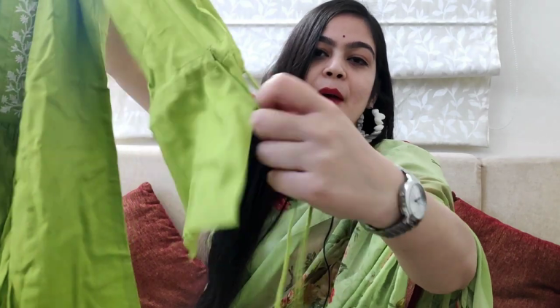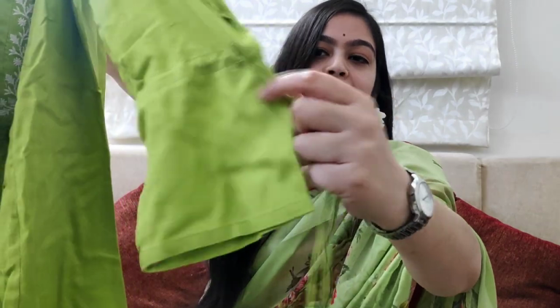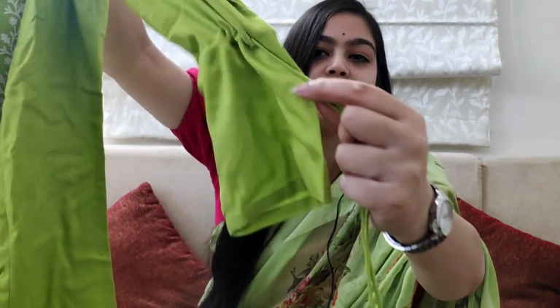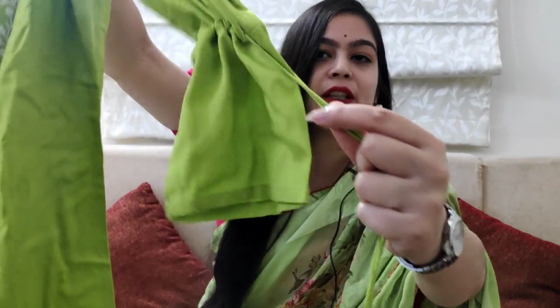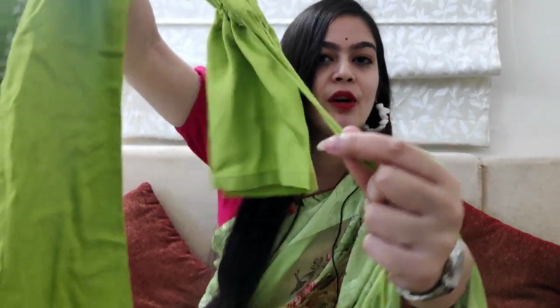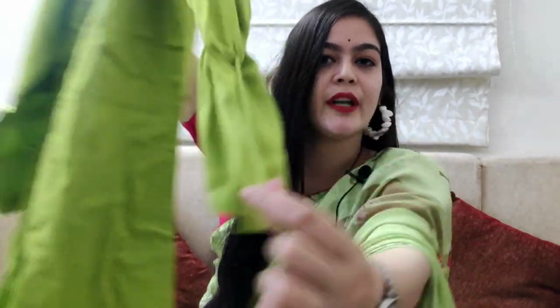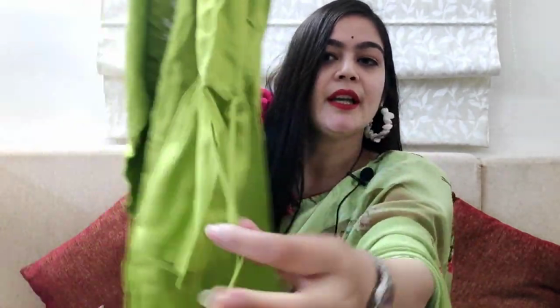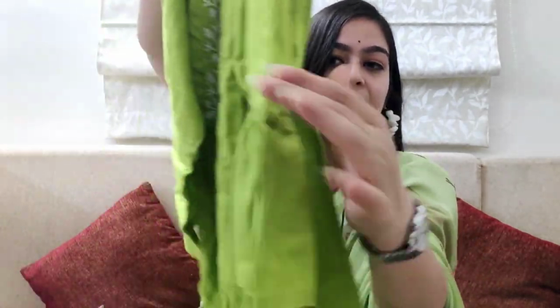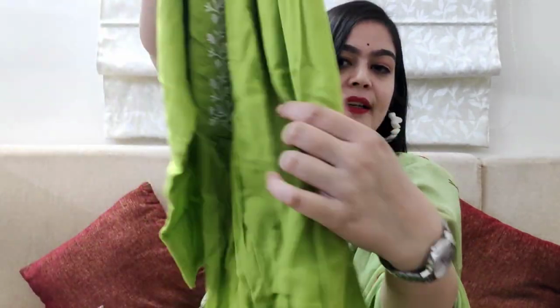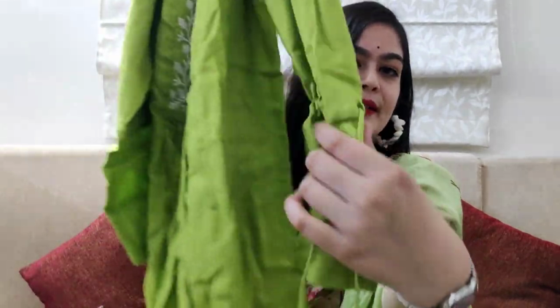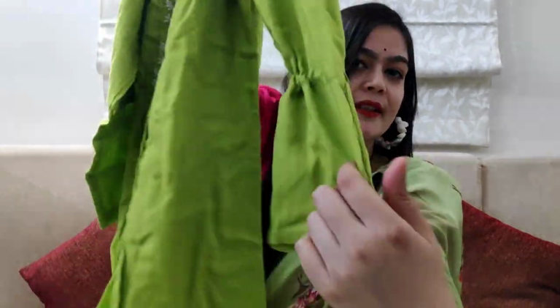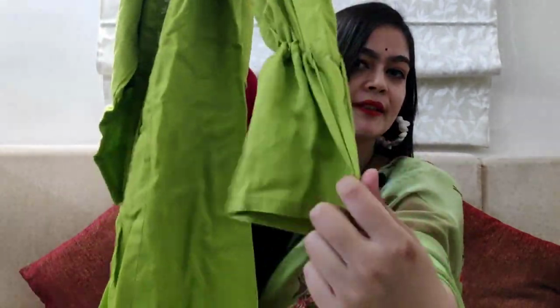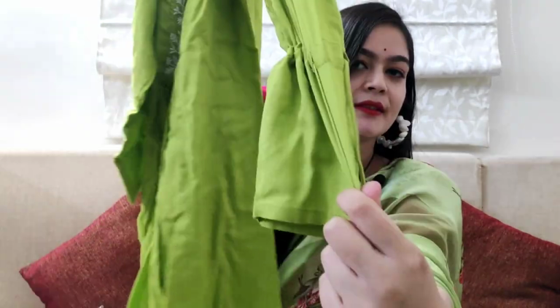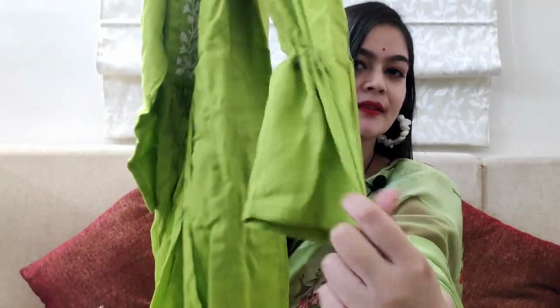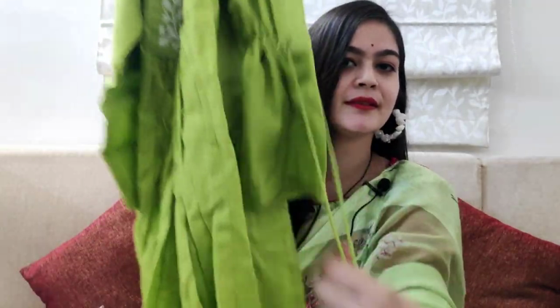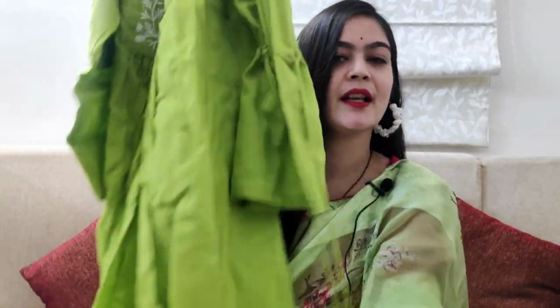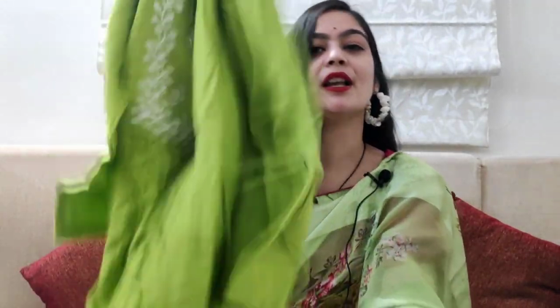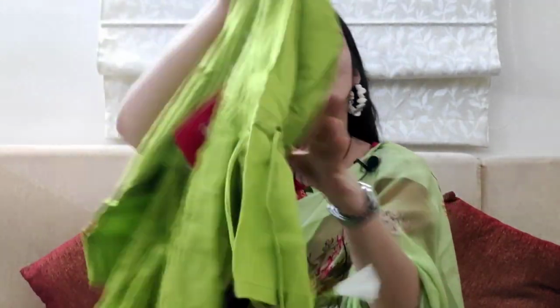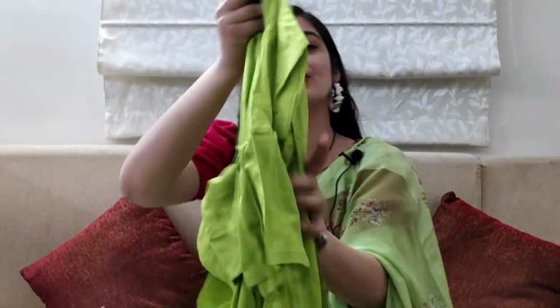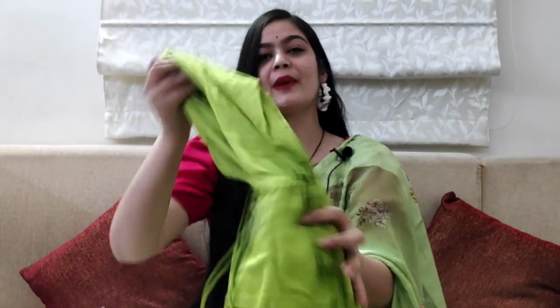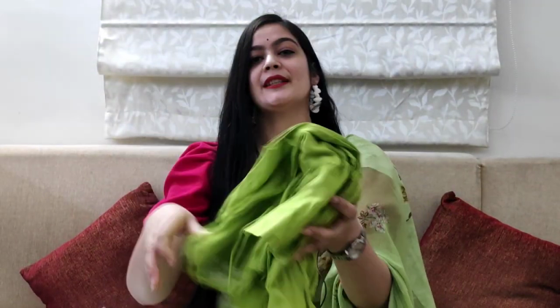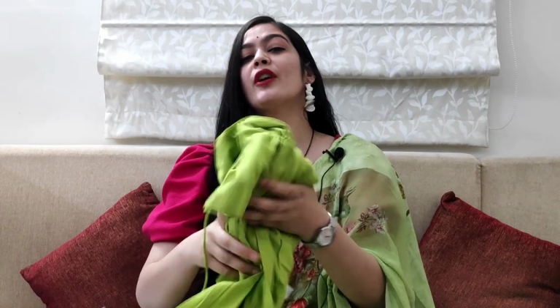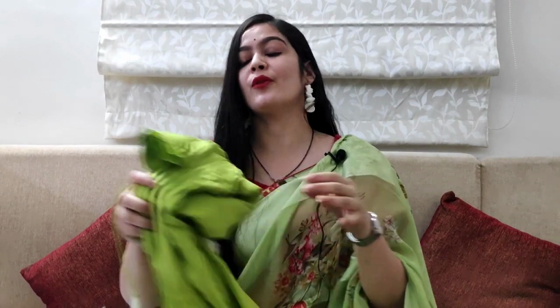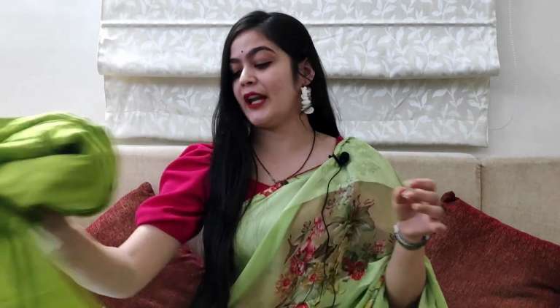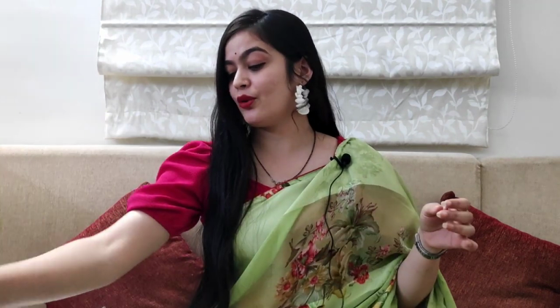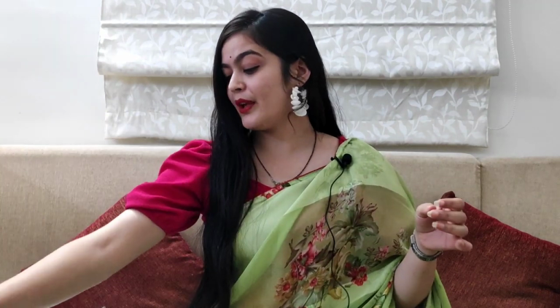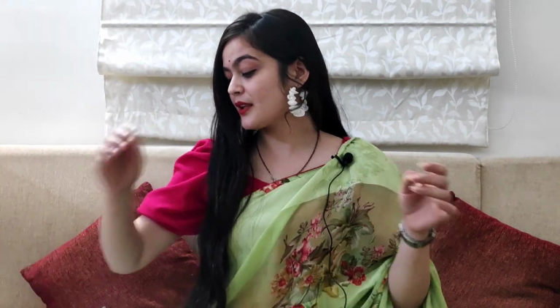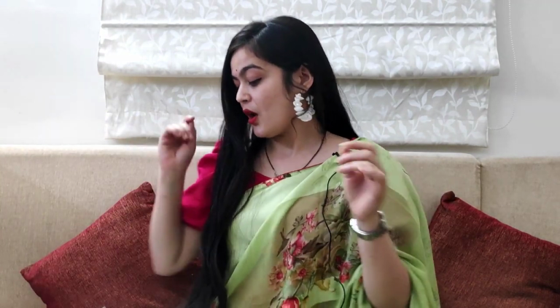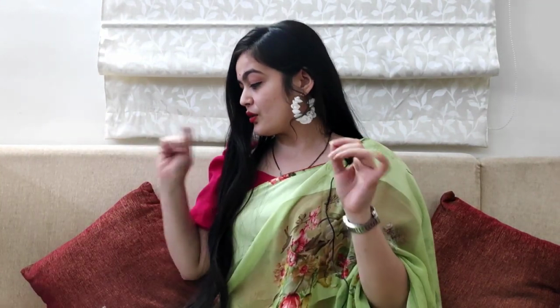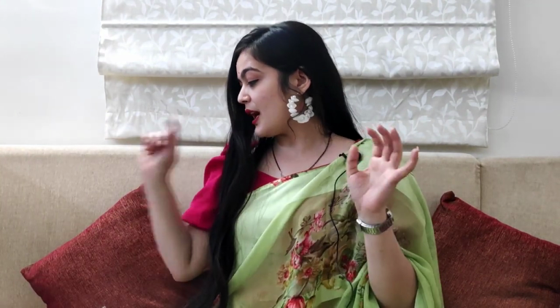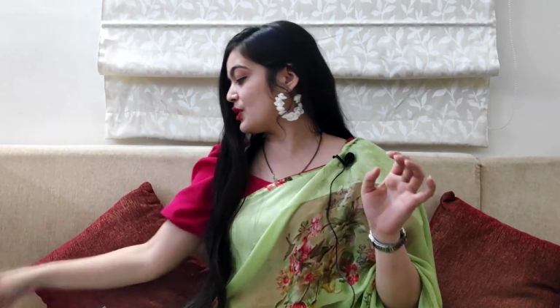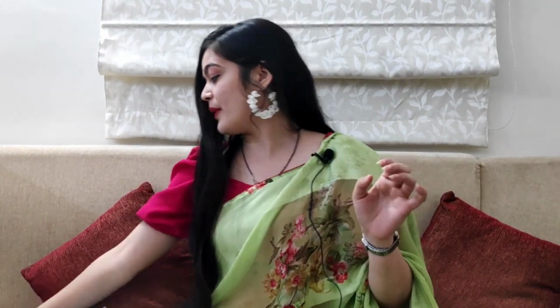You will get a dory on the sleeve that you can tie for your comfort. The price of this top is 480 rupees.